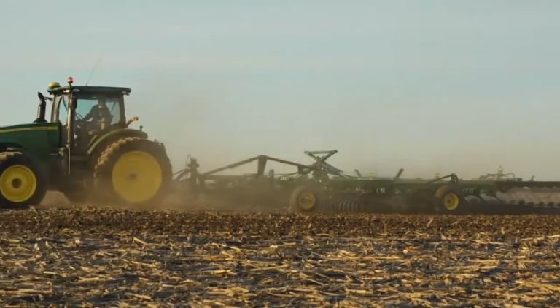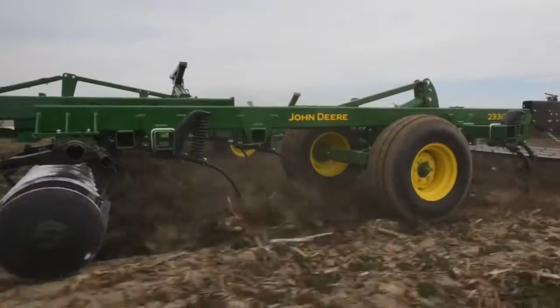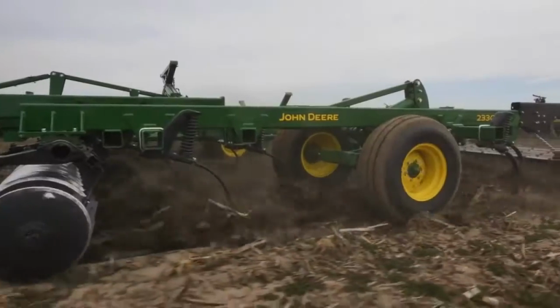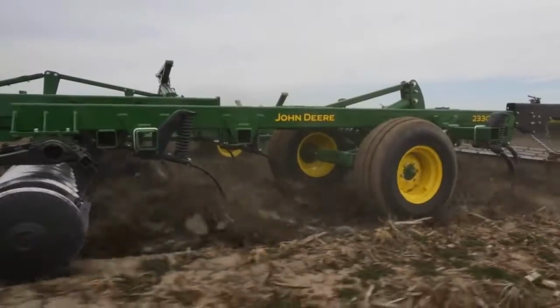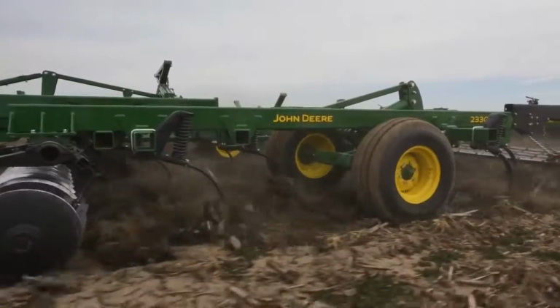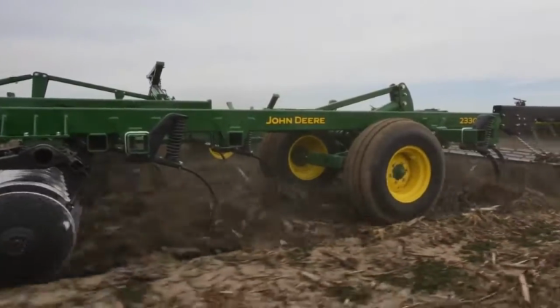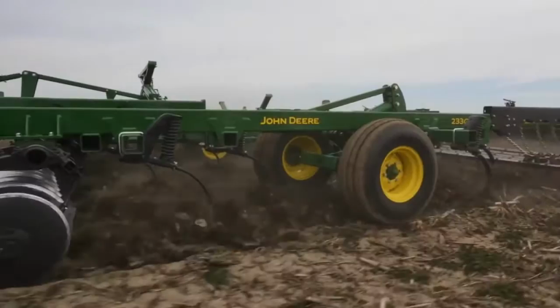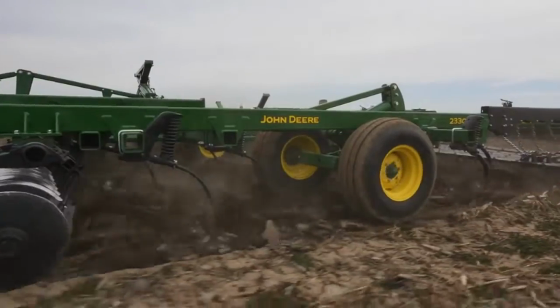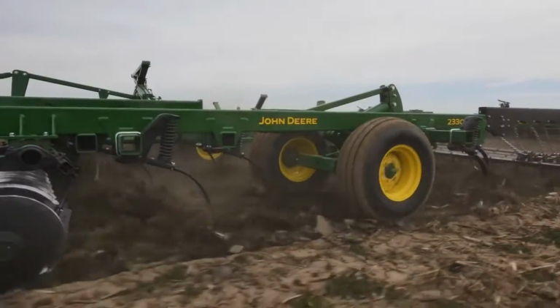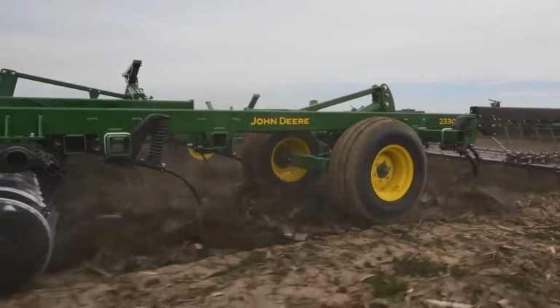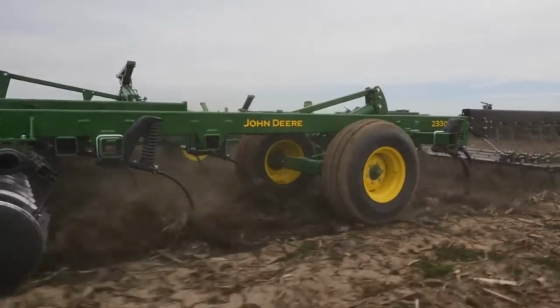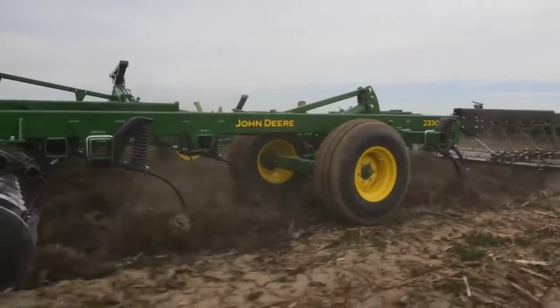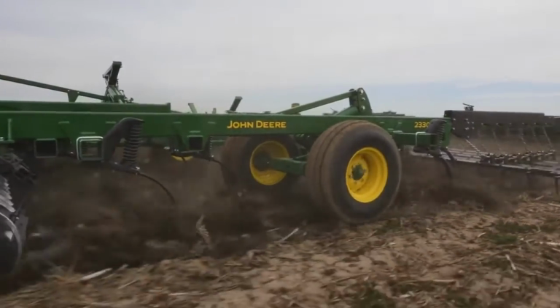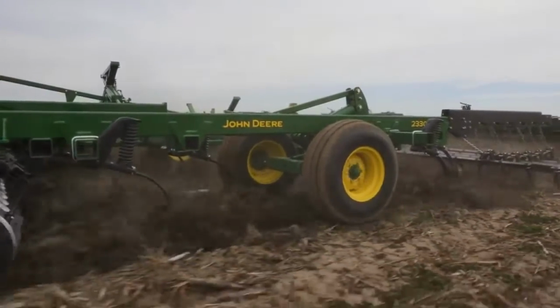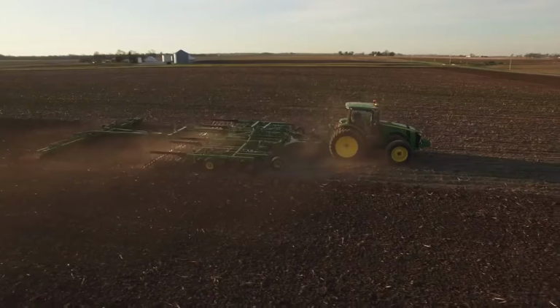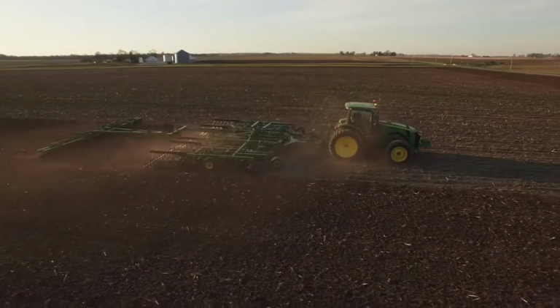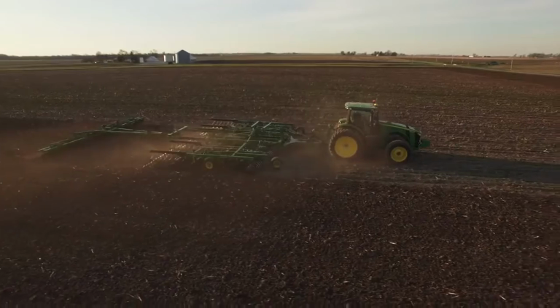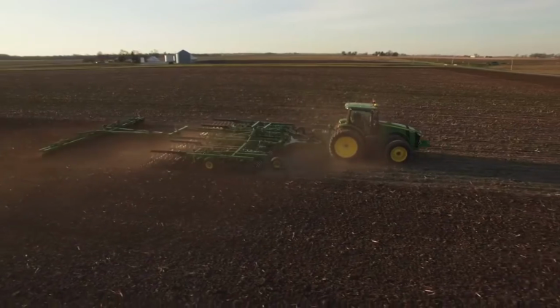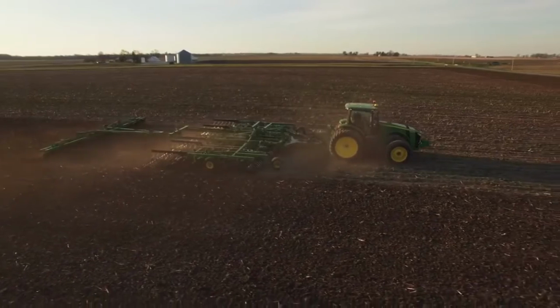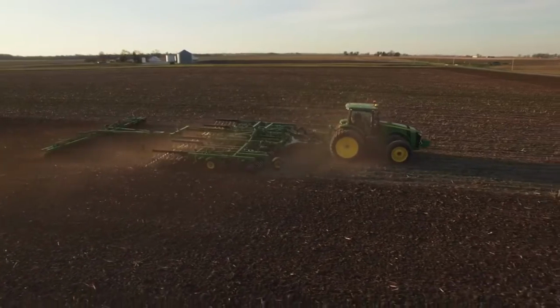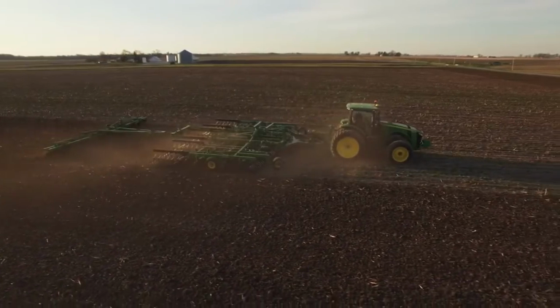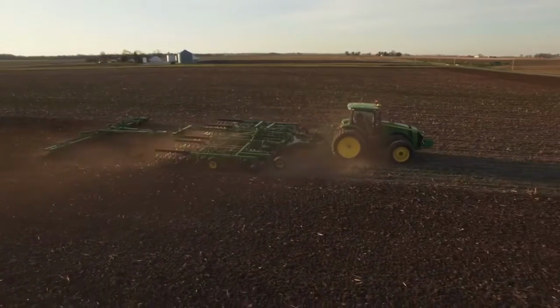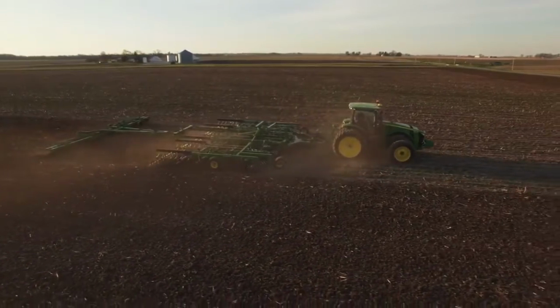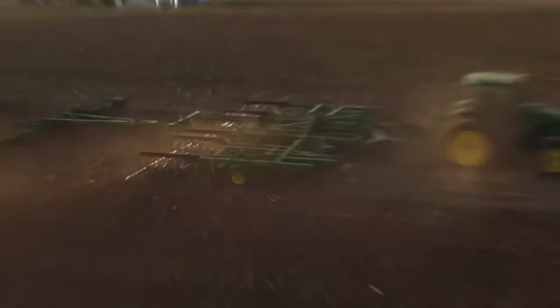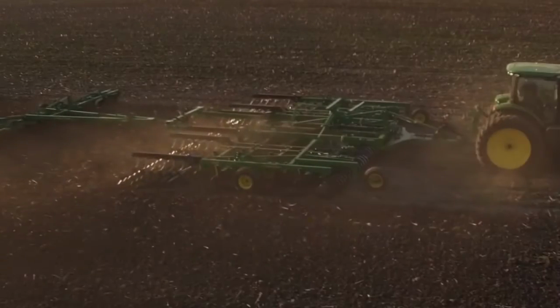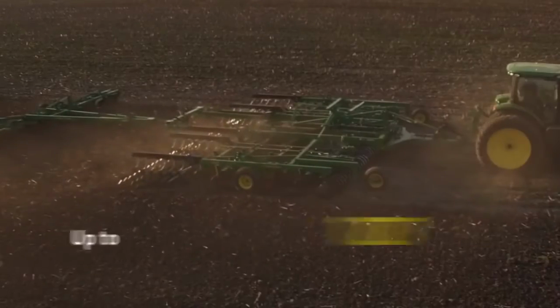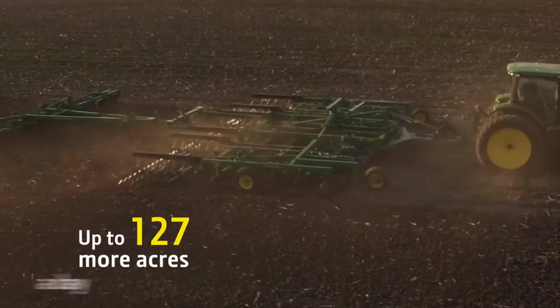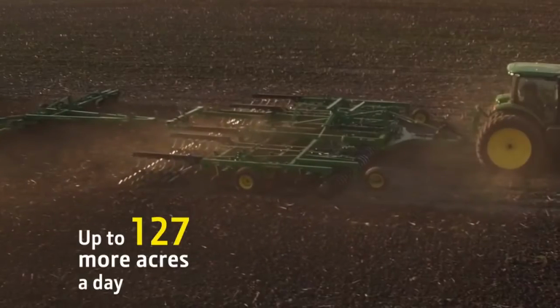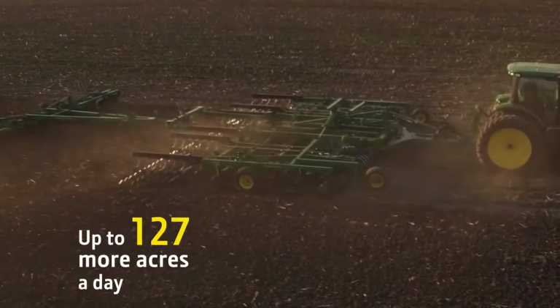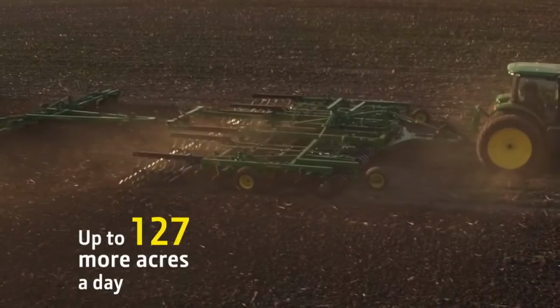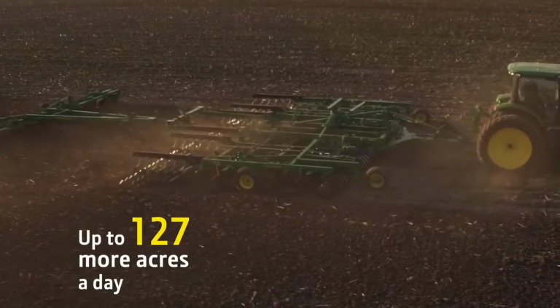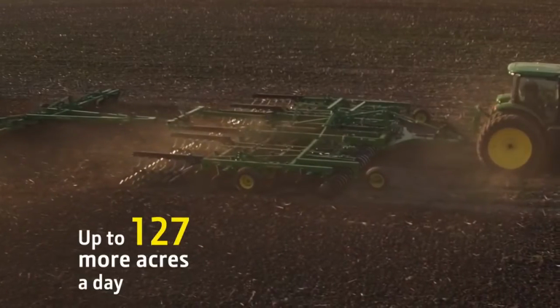In heavier residue, our new 2330 Mulch Finisher is the perfect fit — up to 127 more acres per day than before.